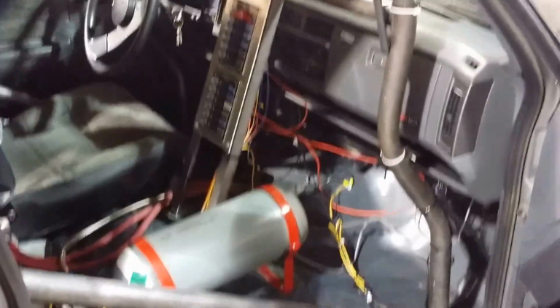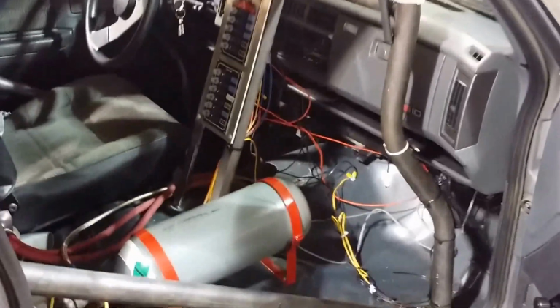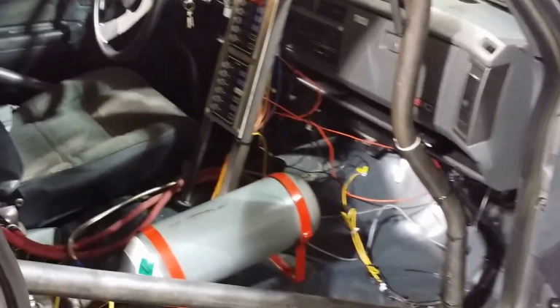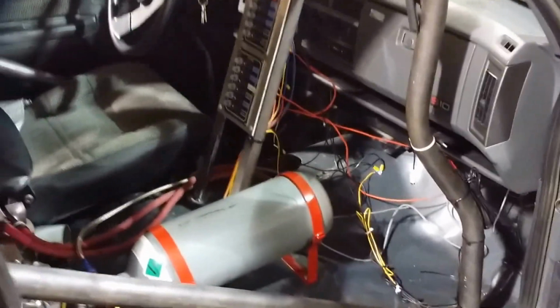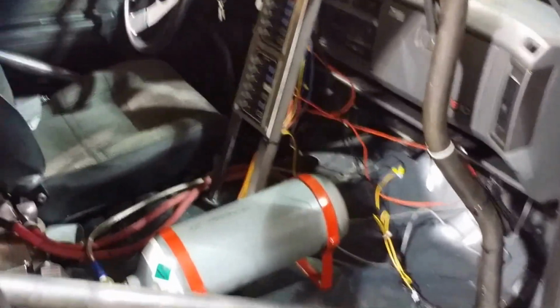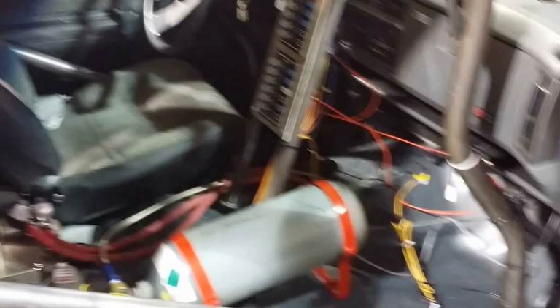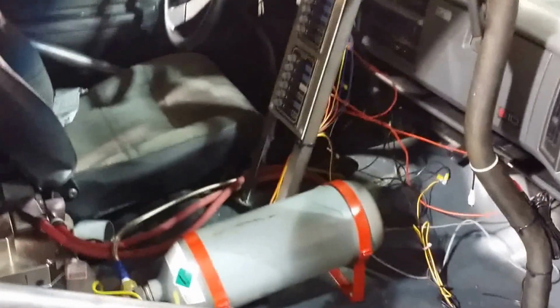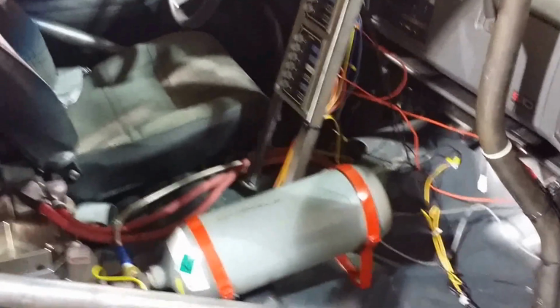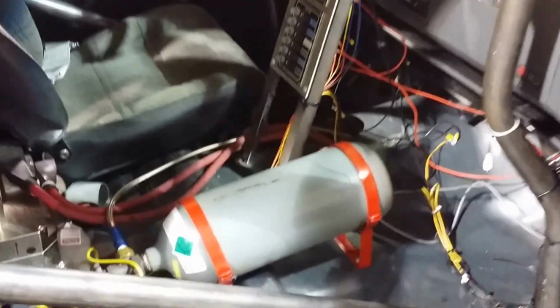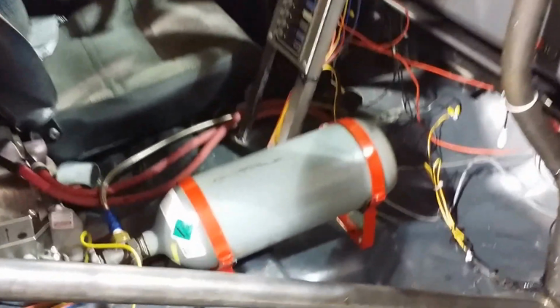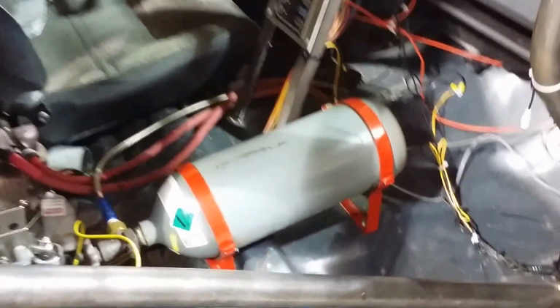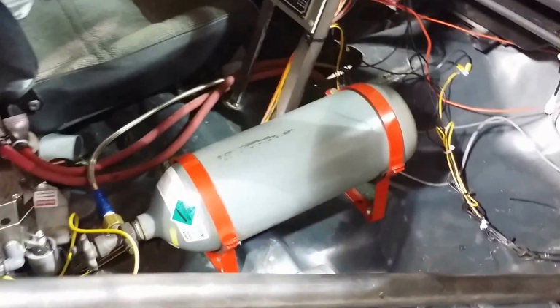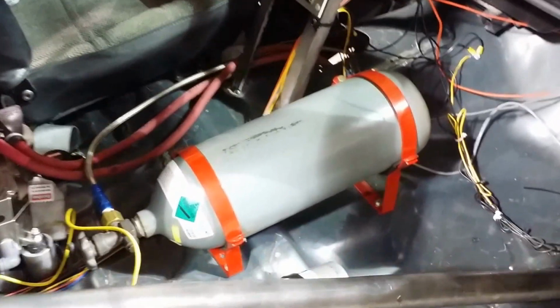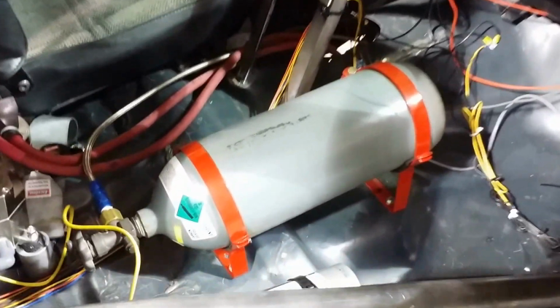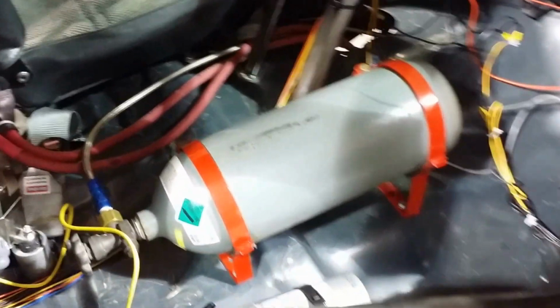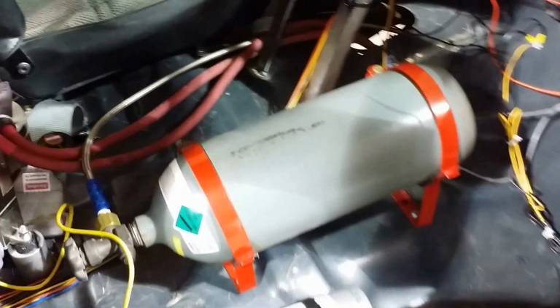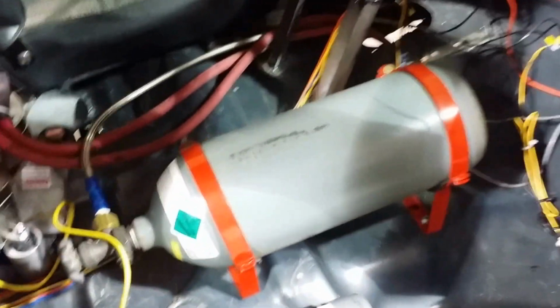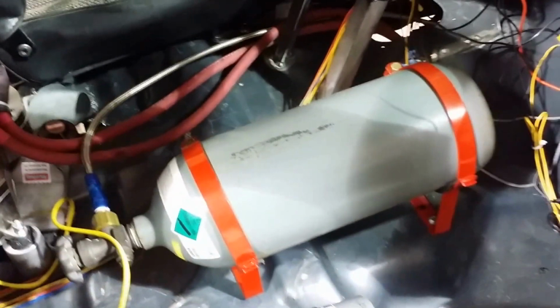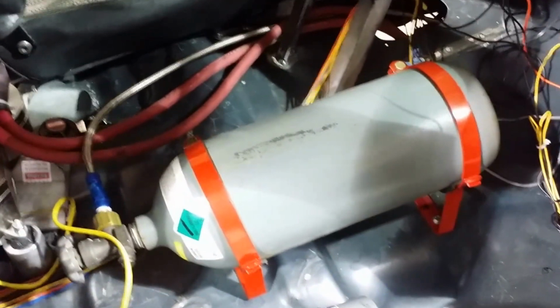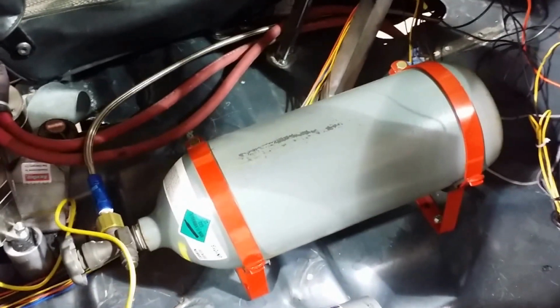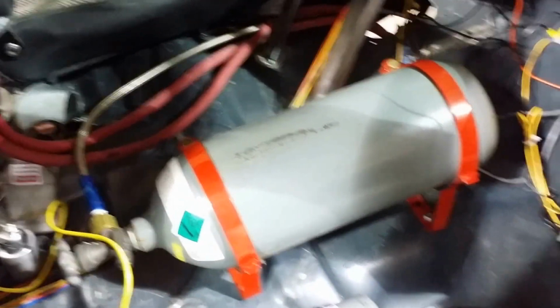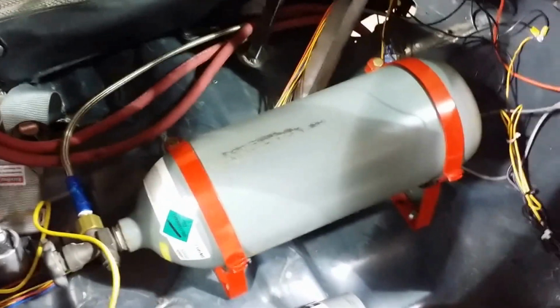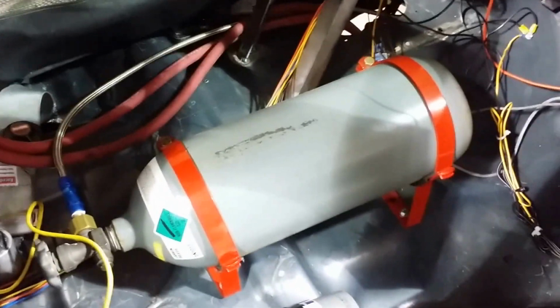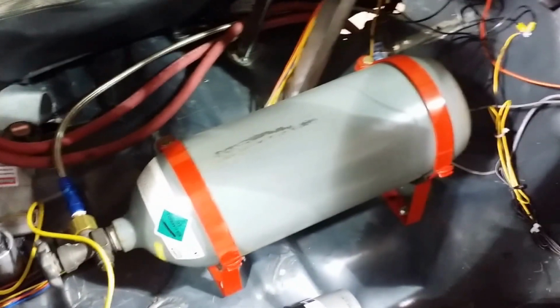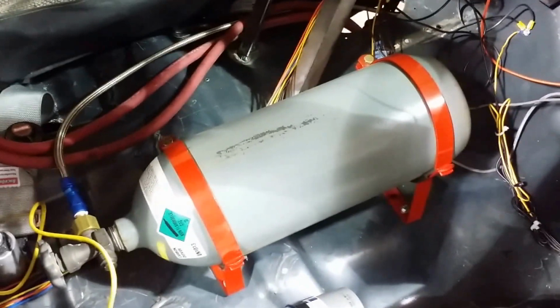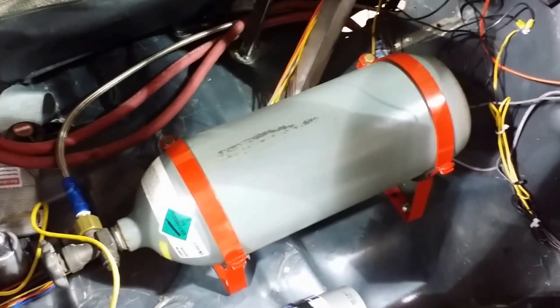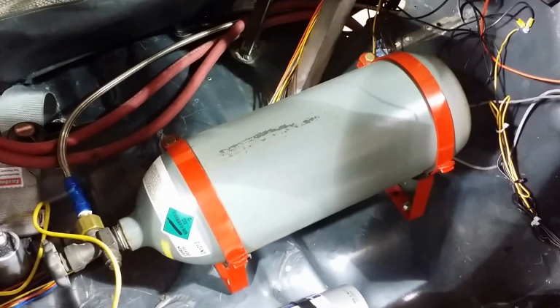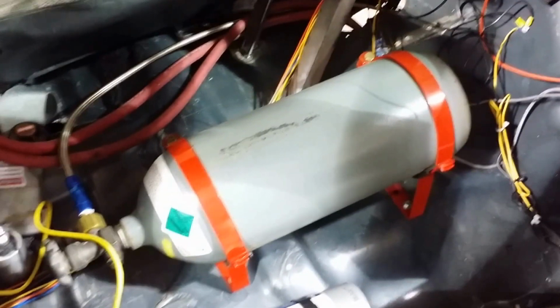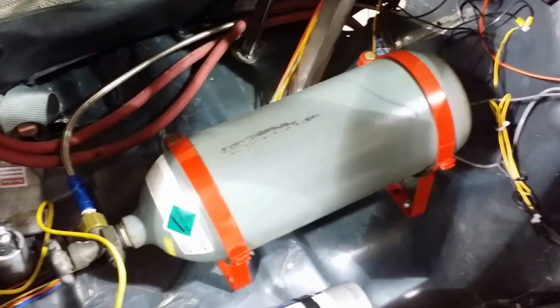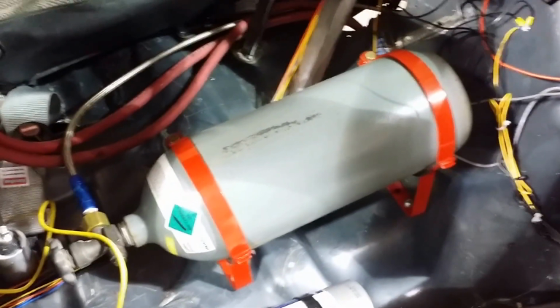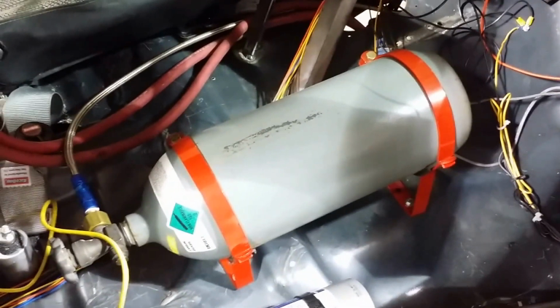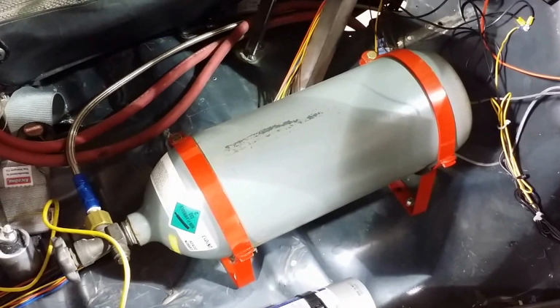Going inside, as you can see, I've got a CO2 bottle here. This is actually what I use to cool the motors.